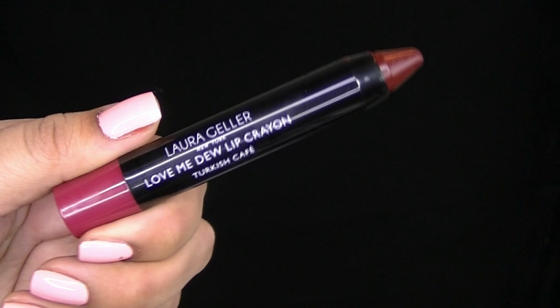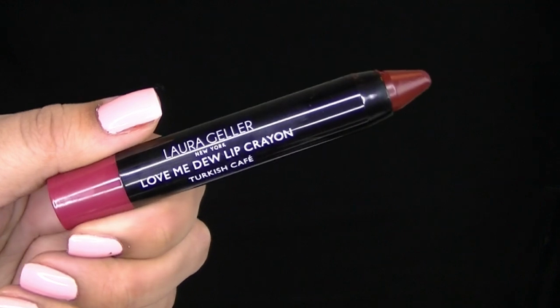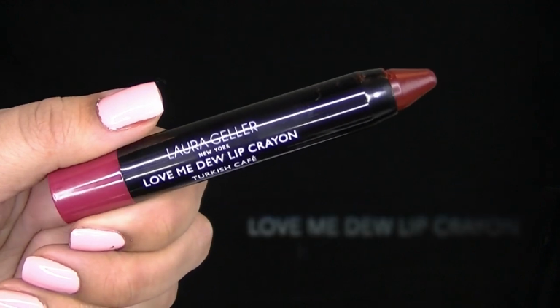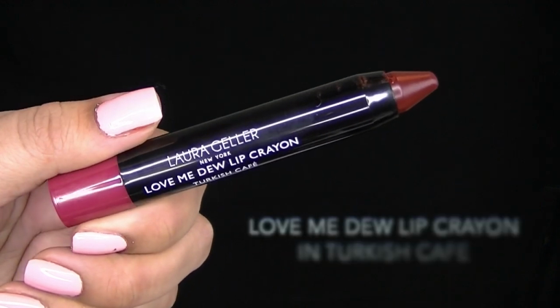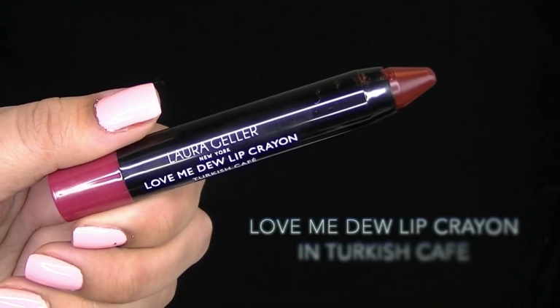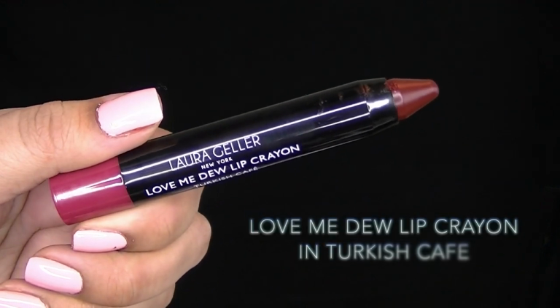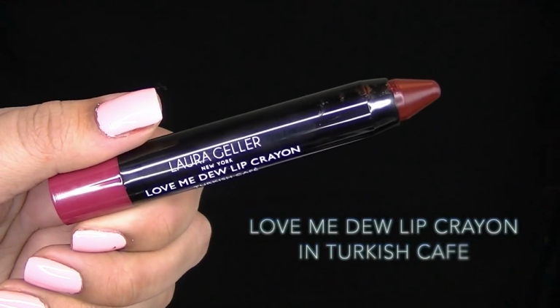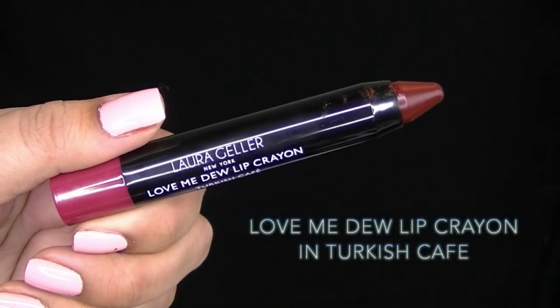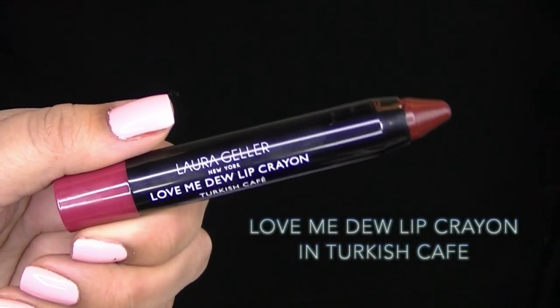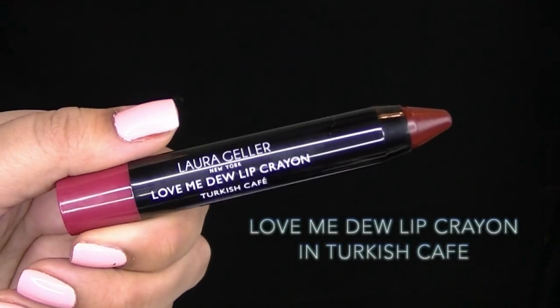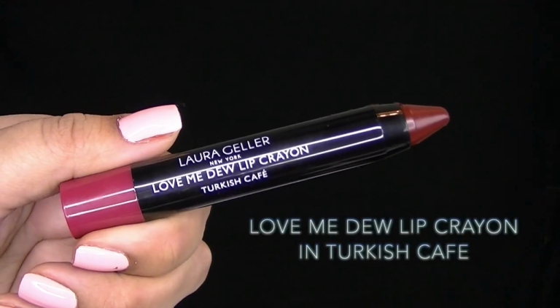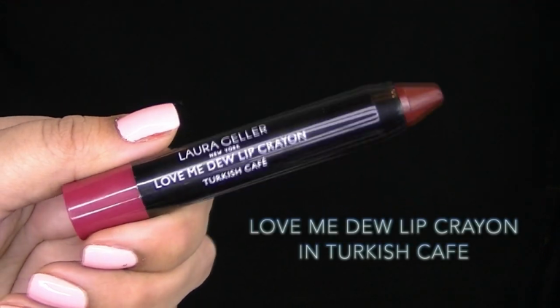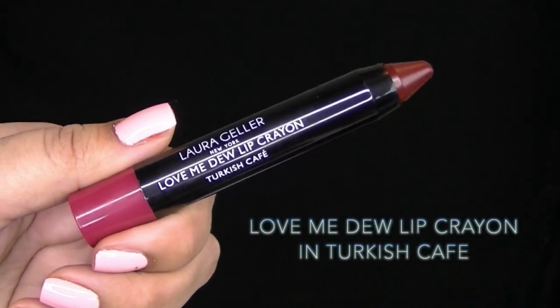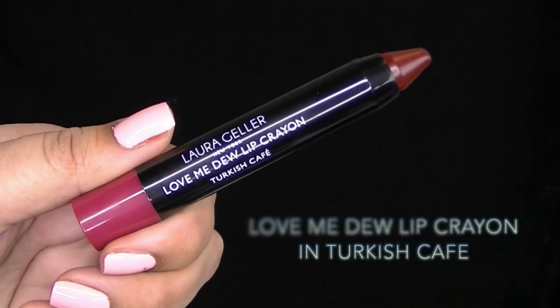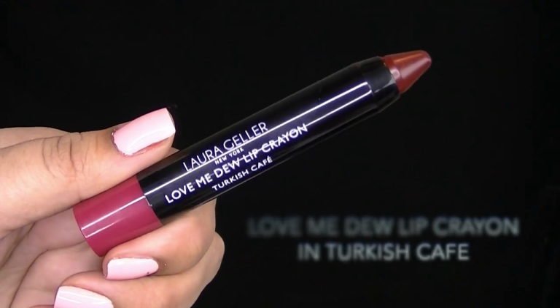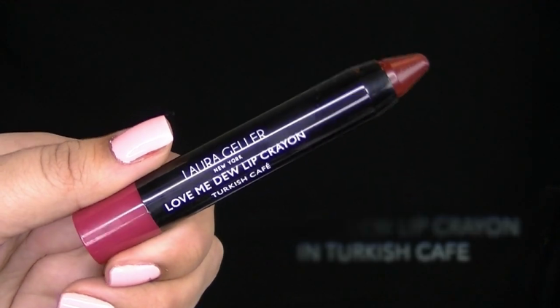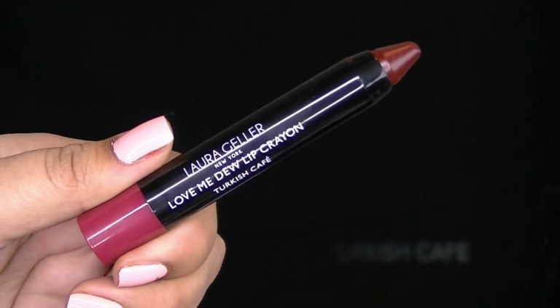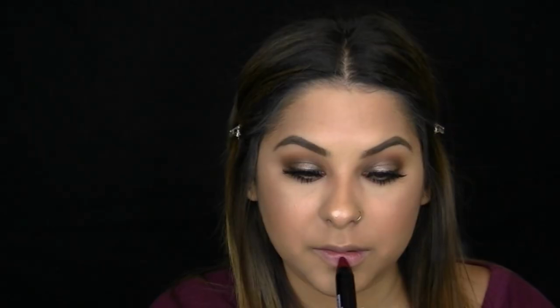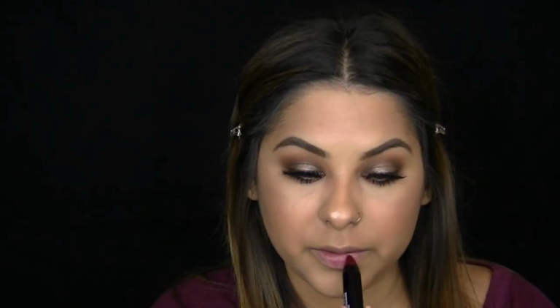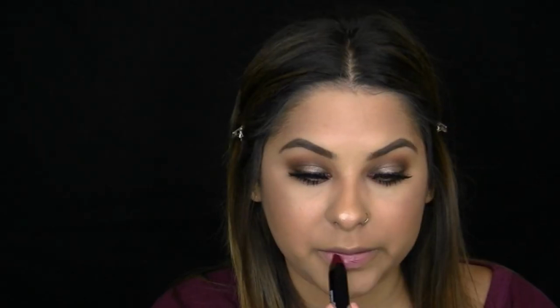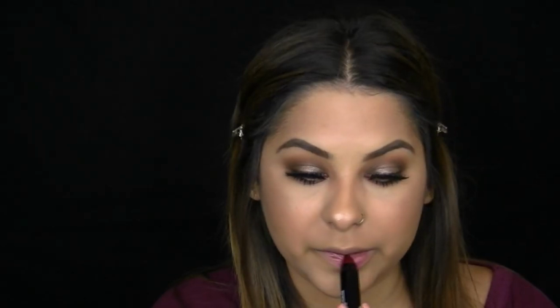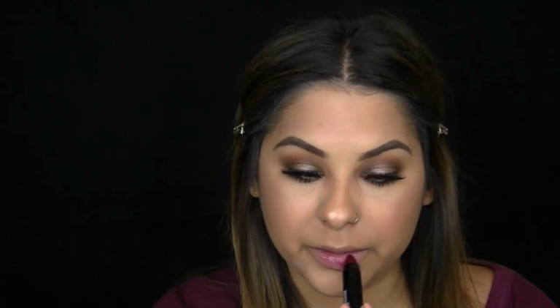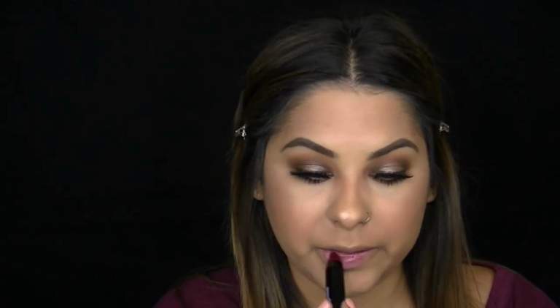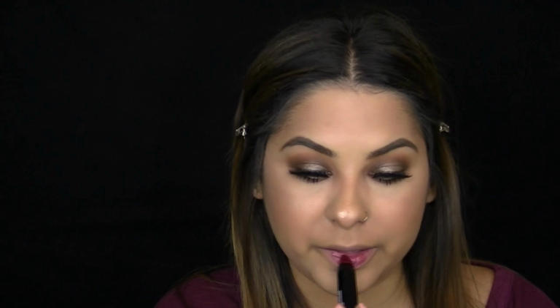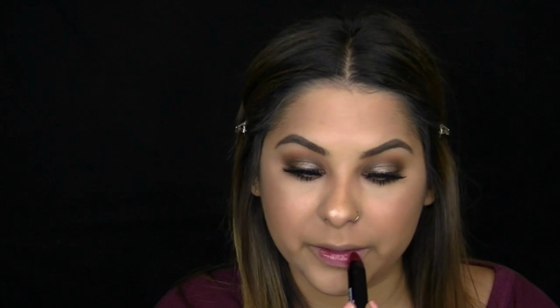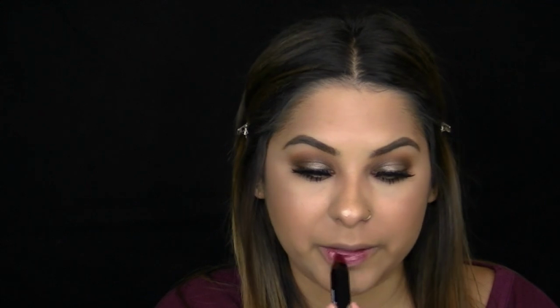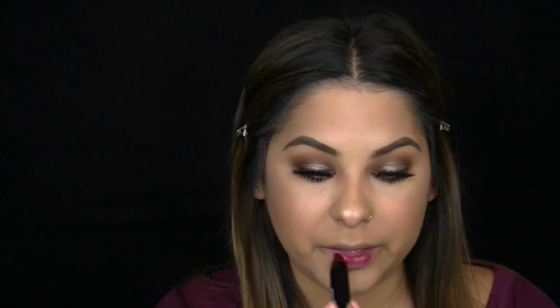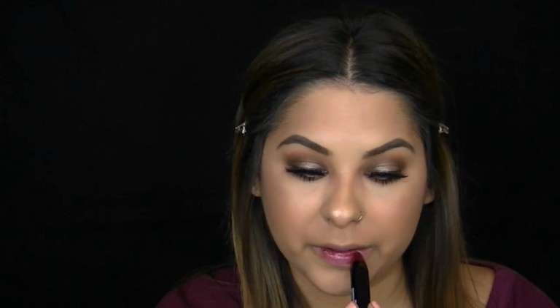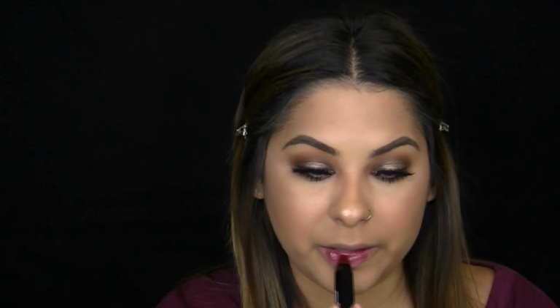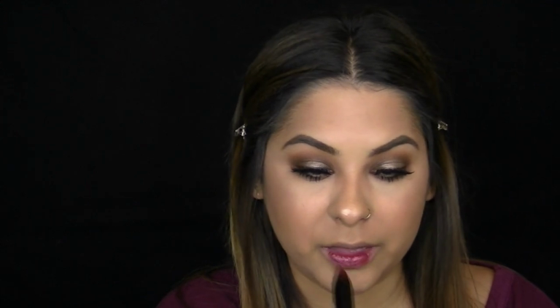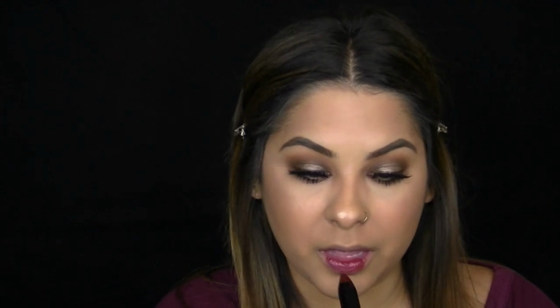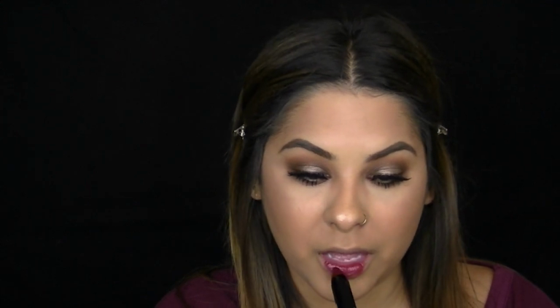Now I'm applying the Love Me Do Lip Crown in Turkish Cafe, which came in the collection, for a glossy berry lip.